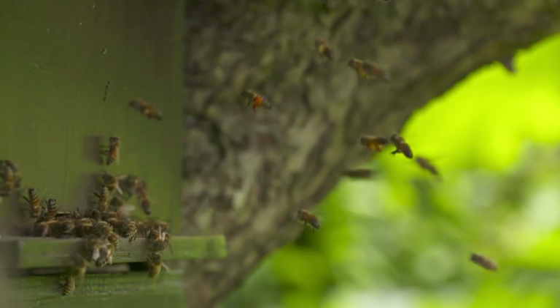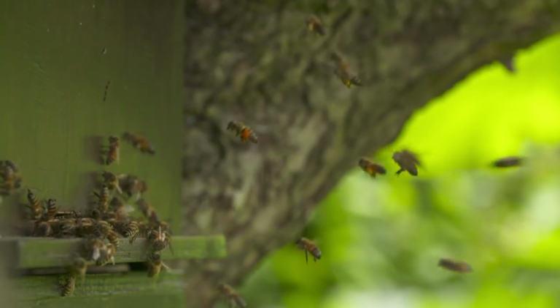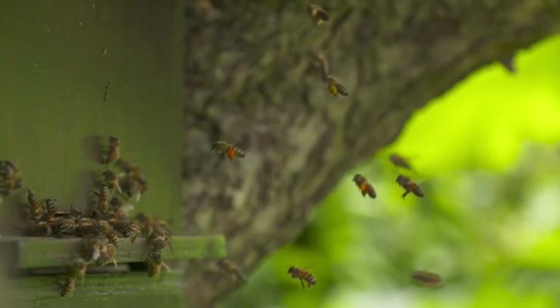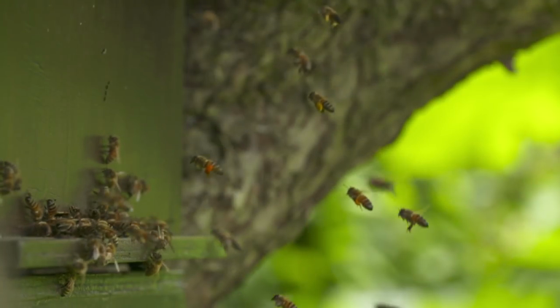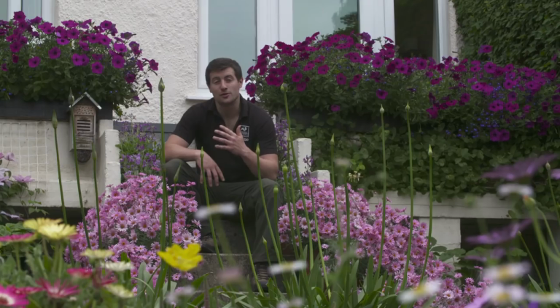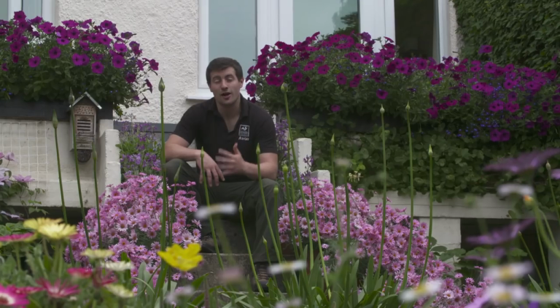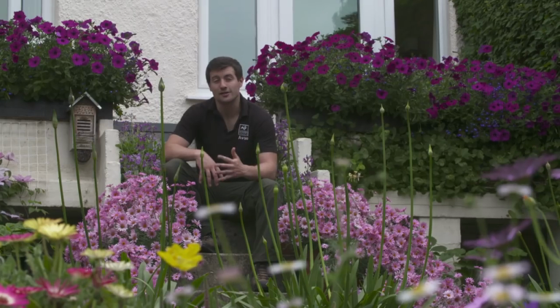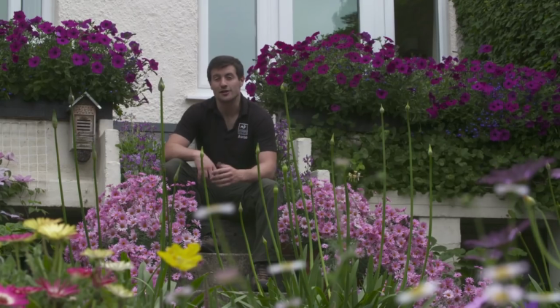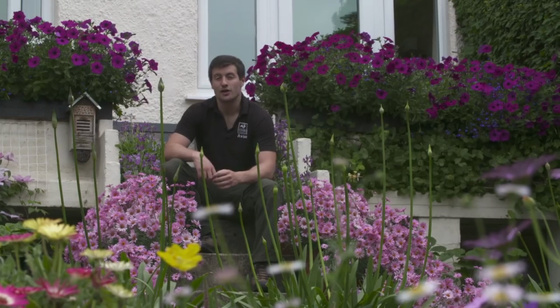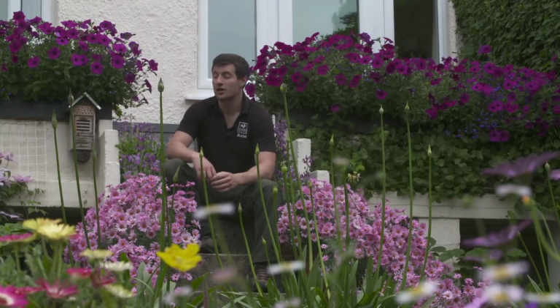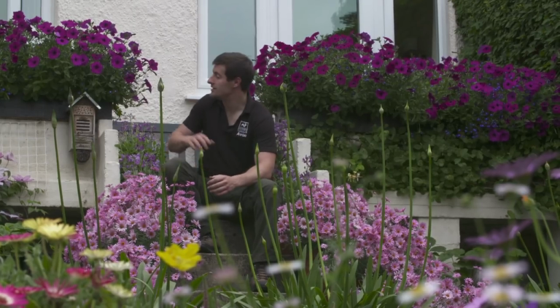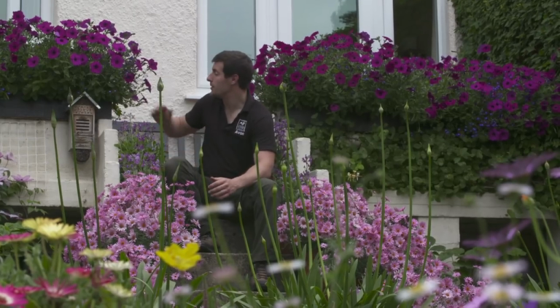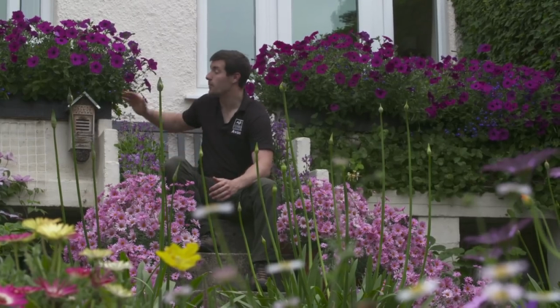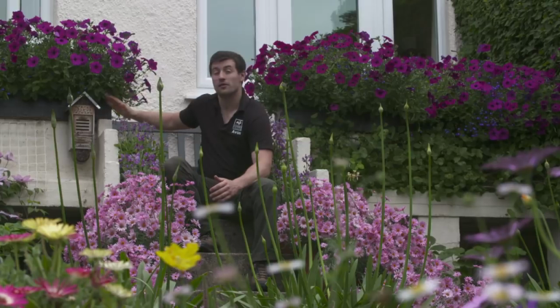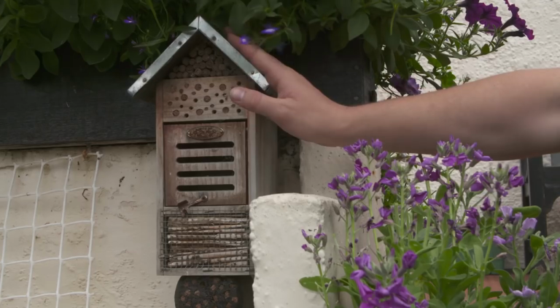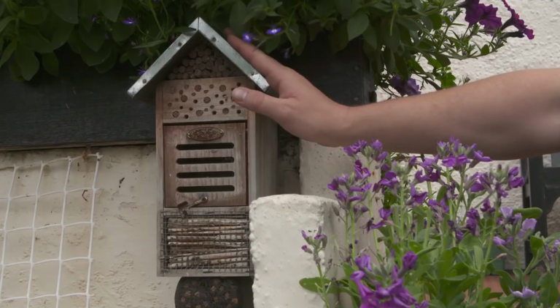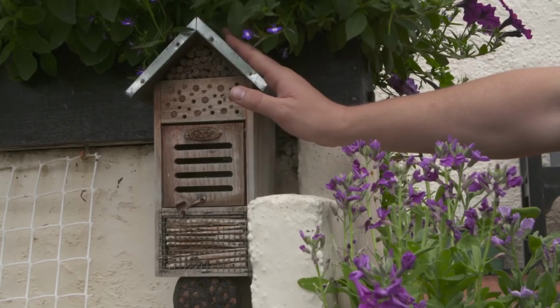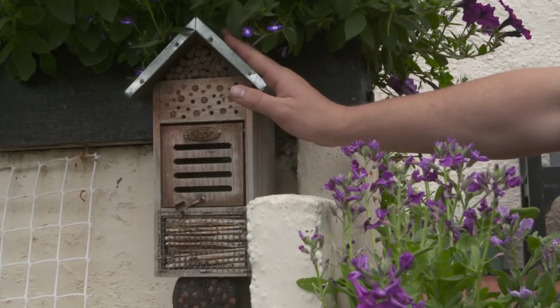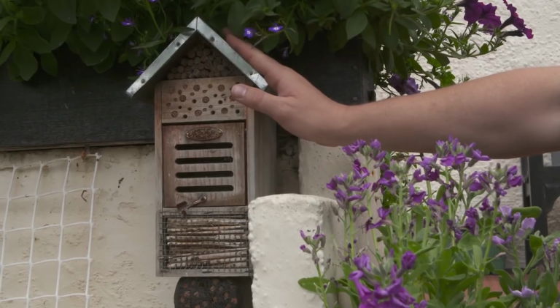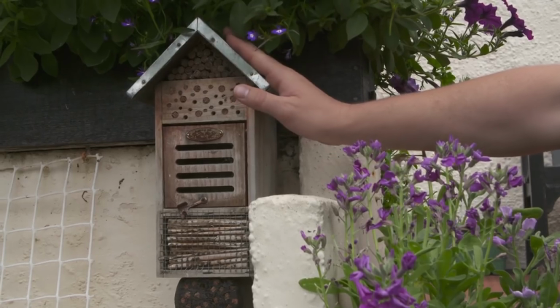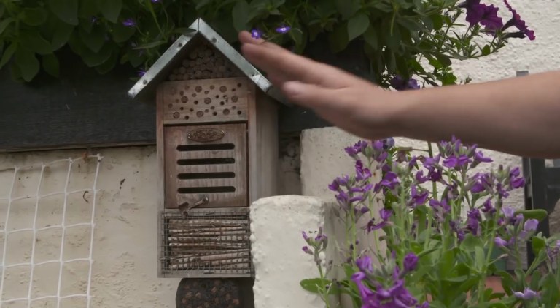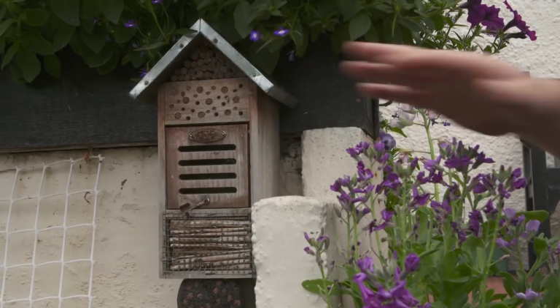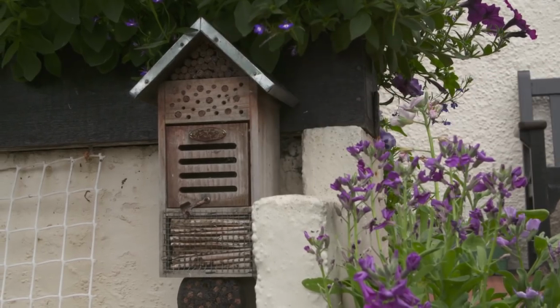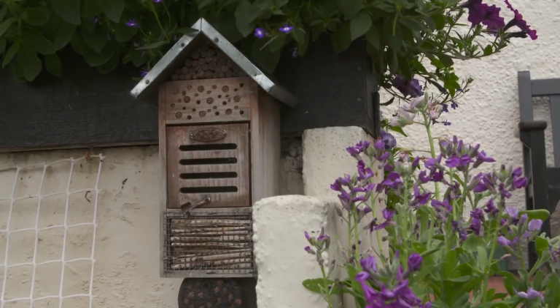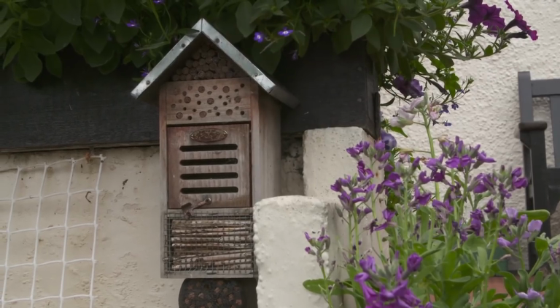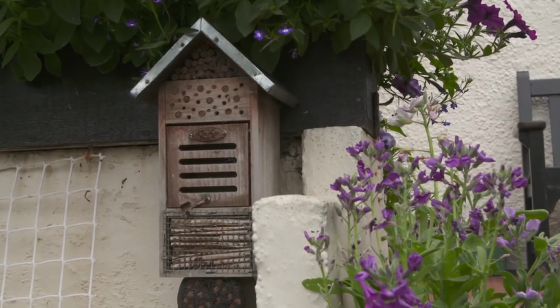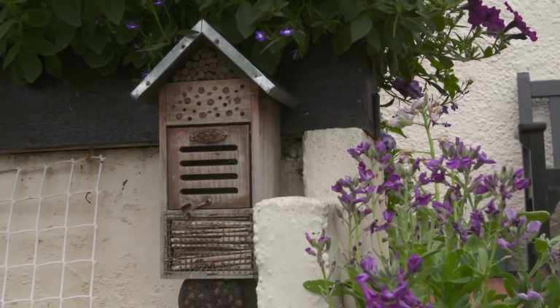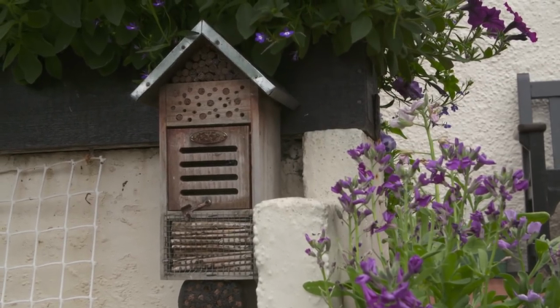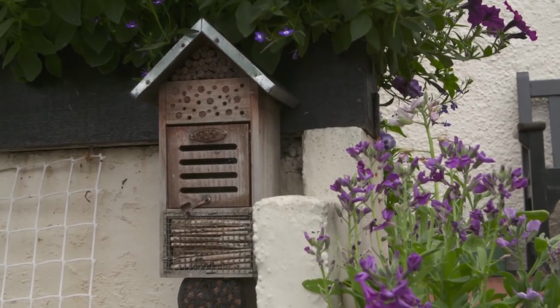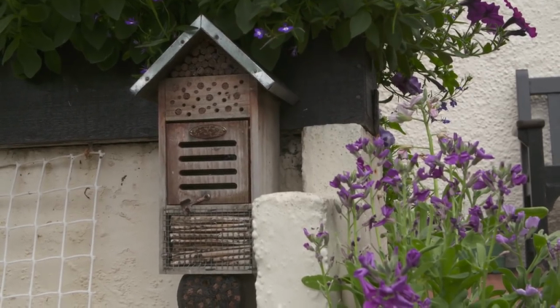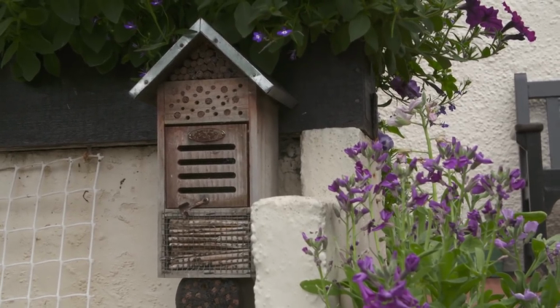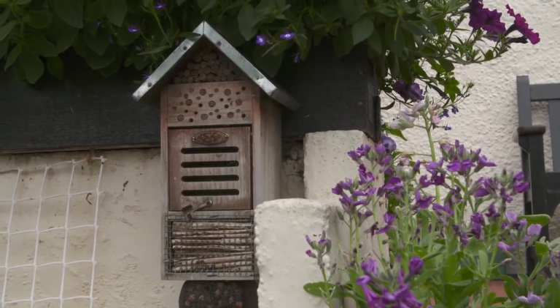If you want to get them into your garden, you're going to need to put up one of these — a bee hotel. And today I'm going to show you how you can make one.